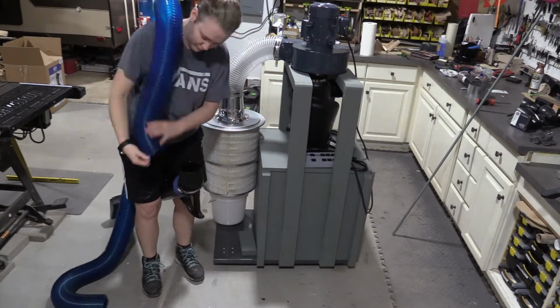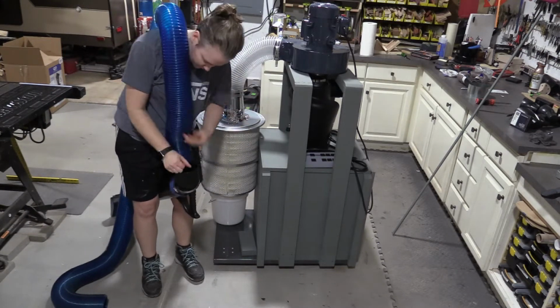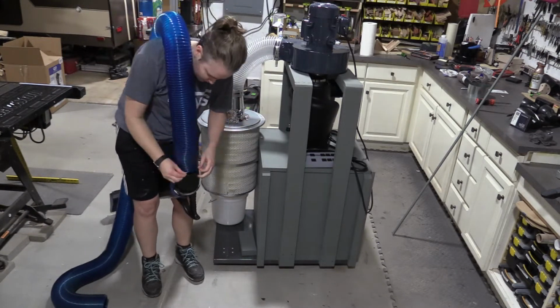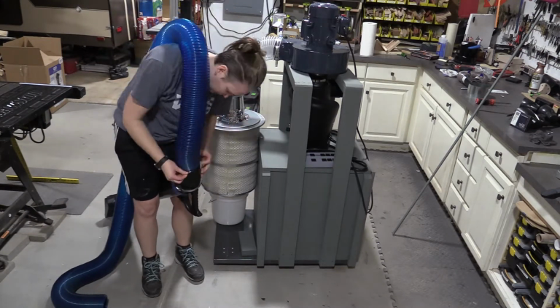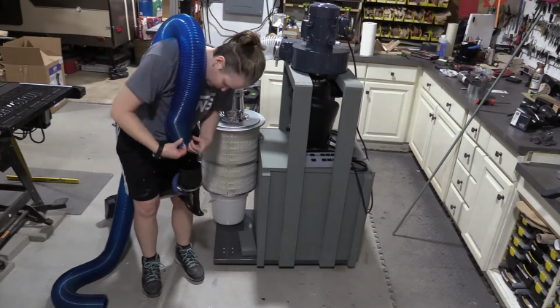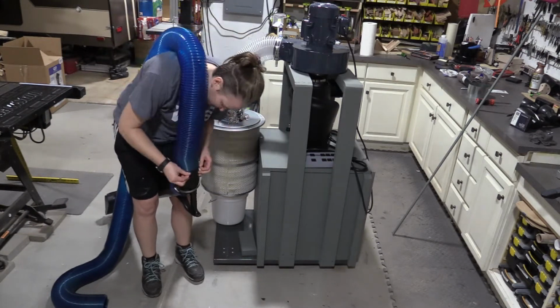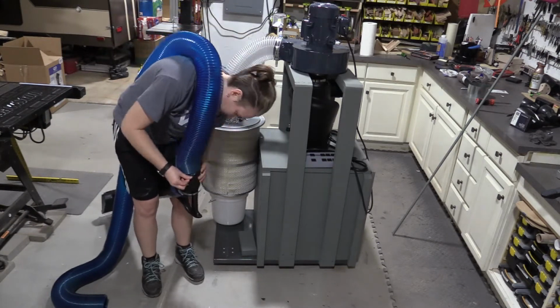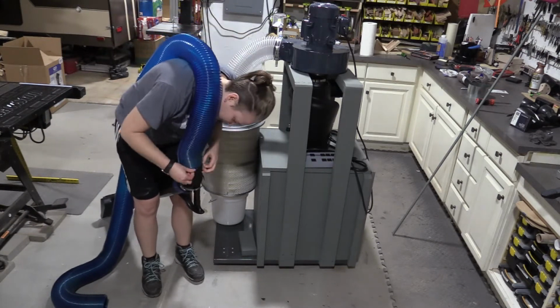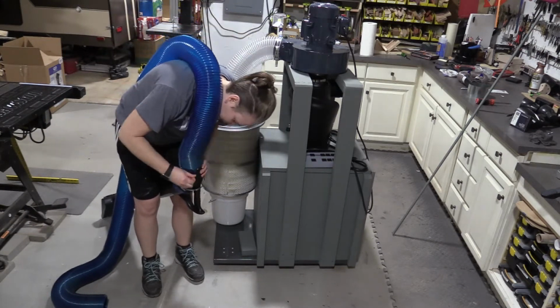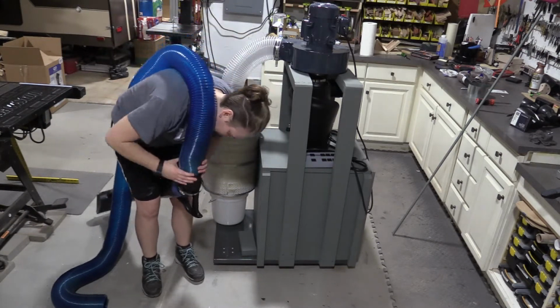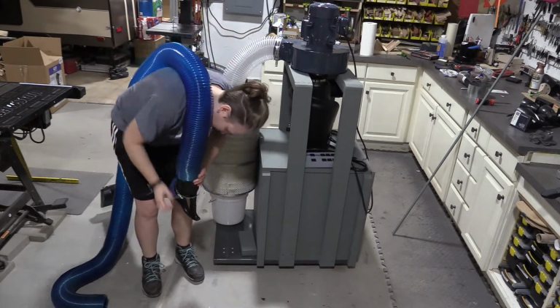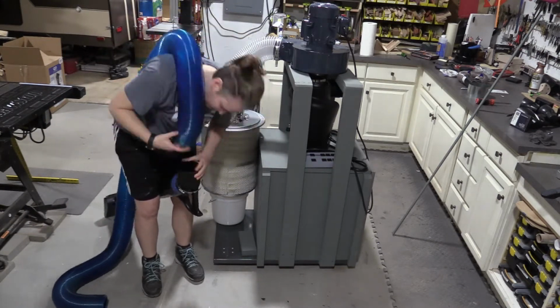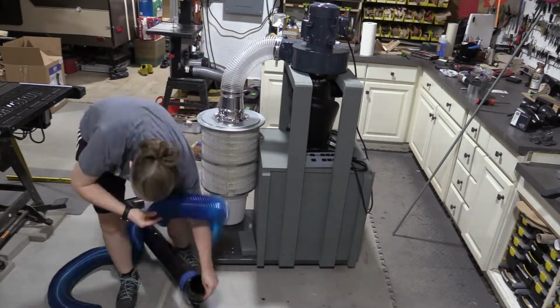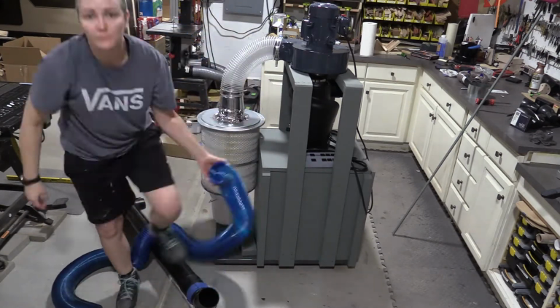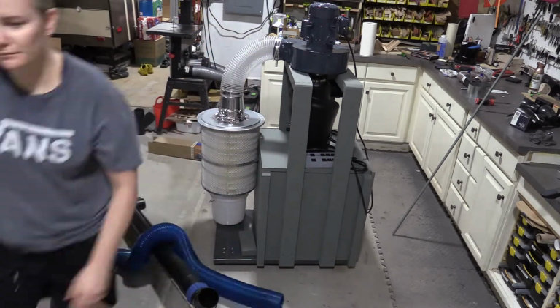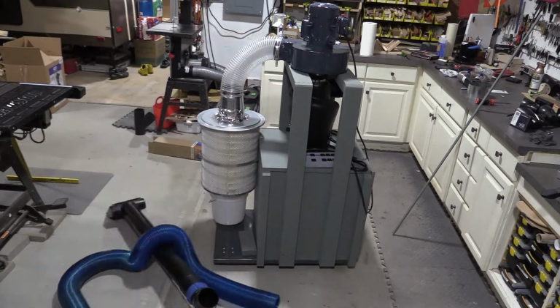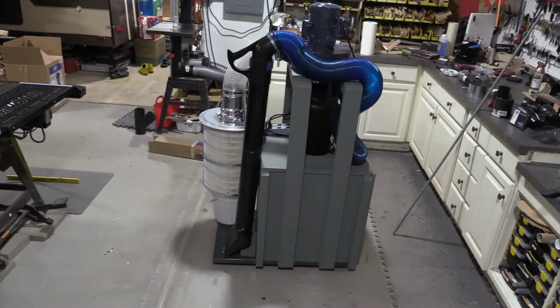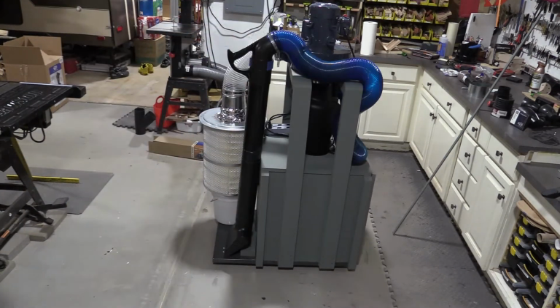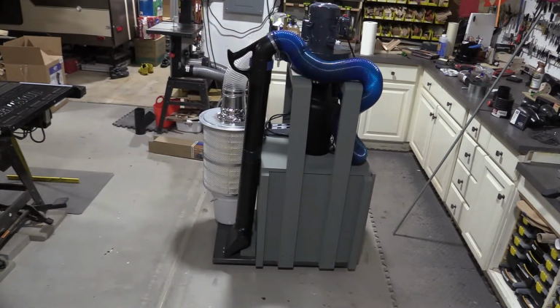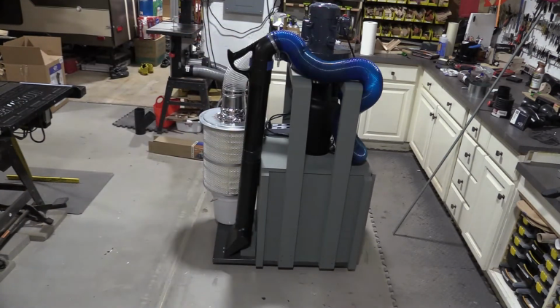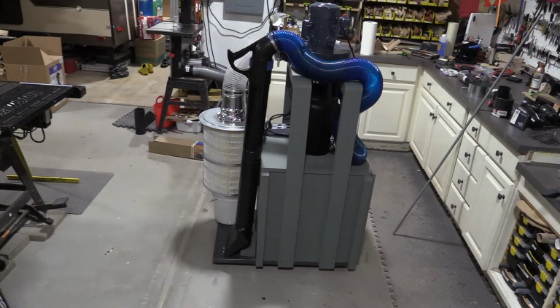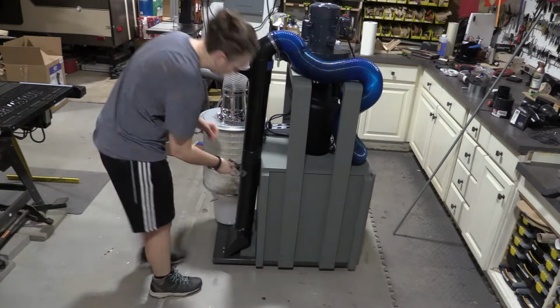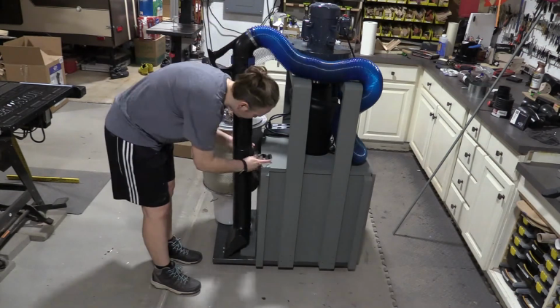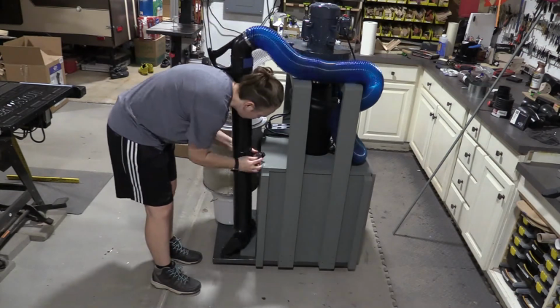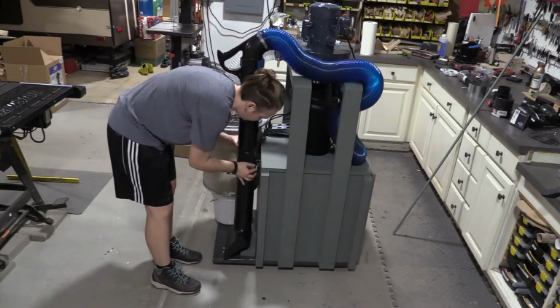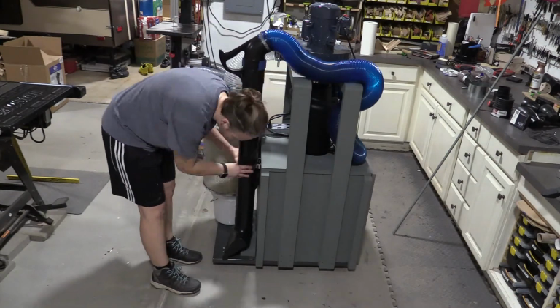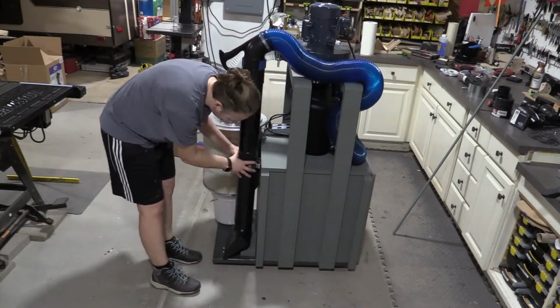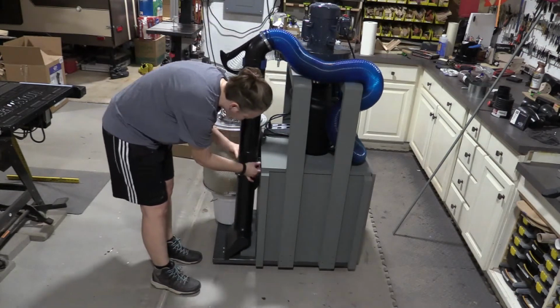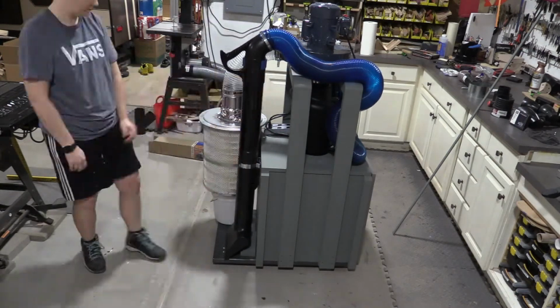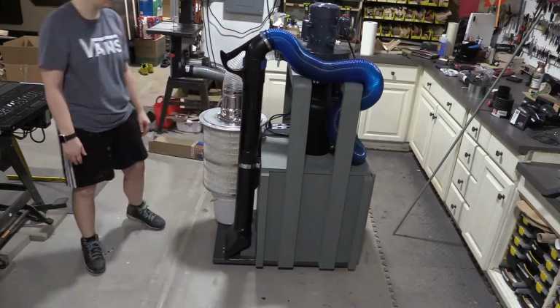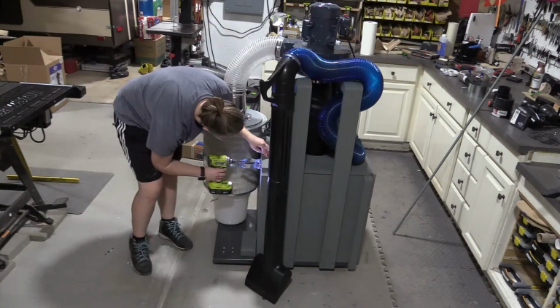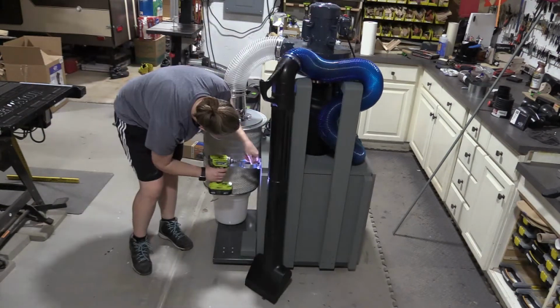The next step was to put together the vacuum and figure out where I wanted all of the accessories to go.